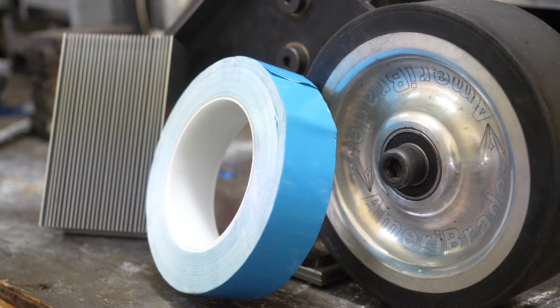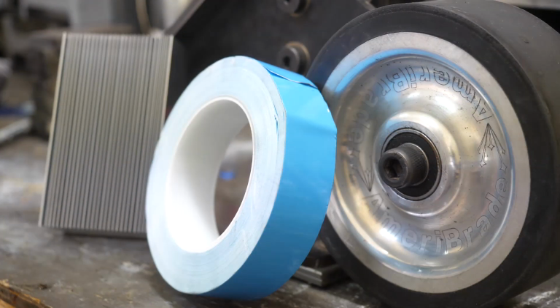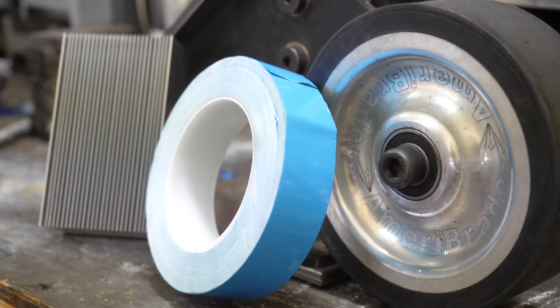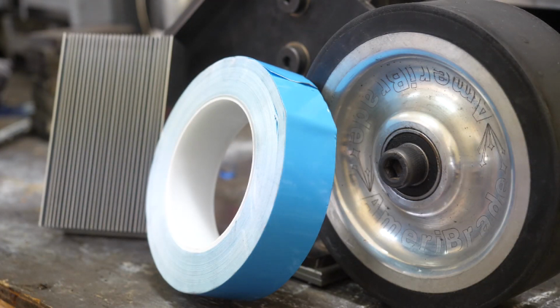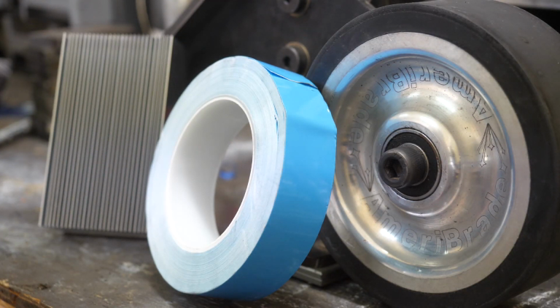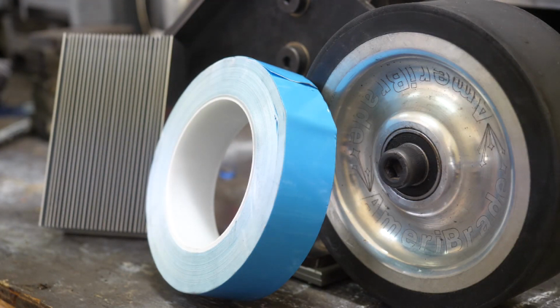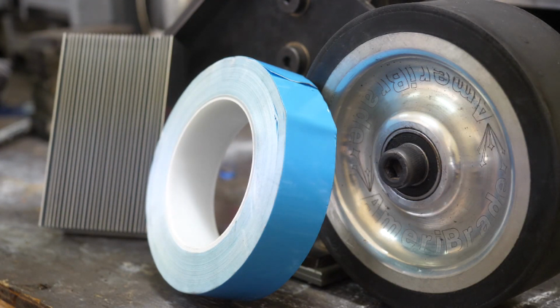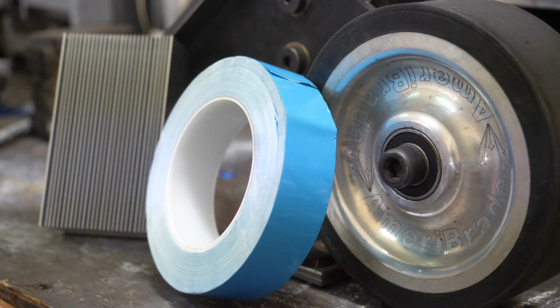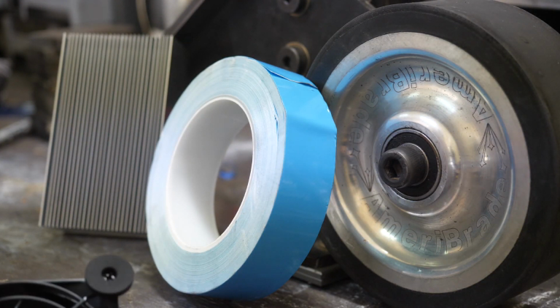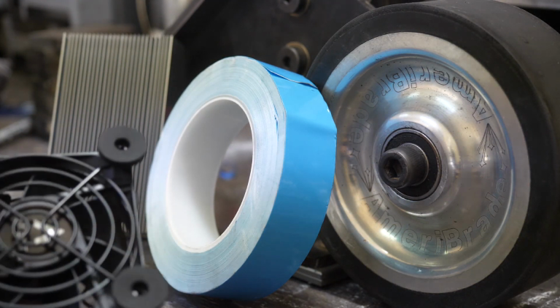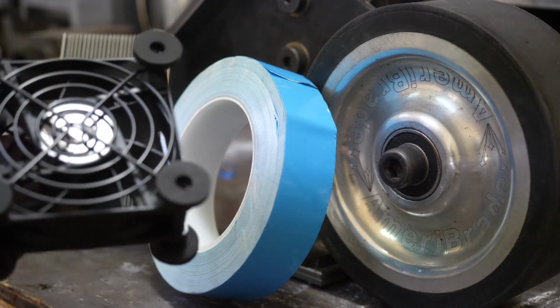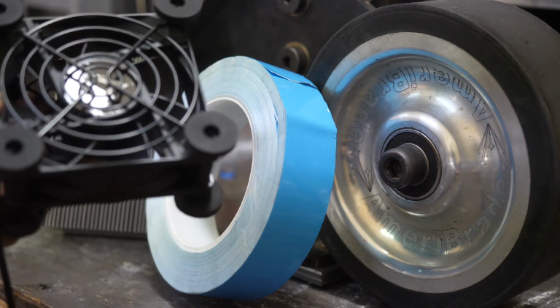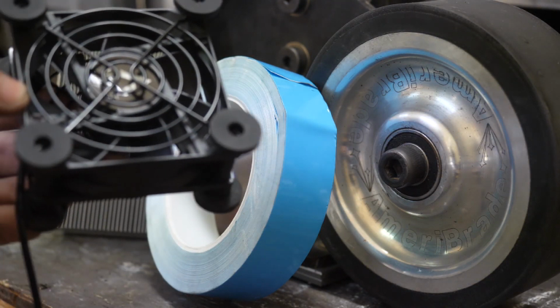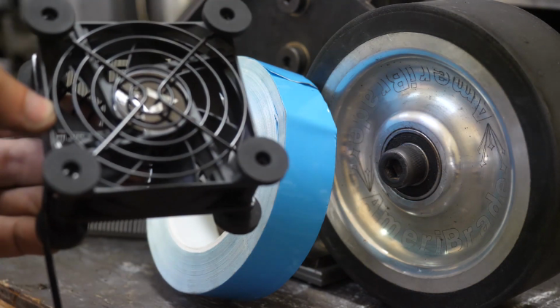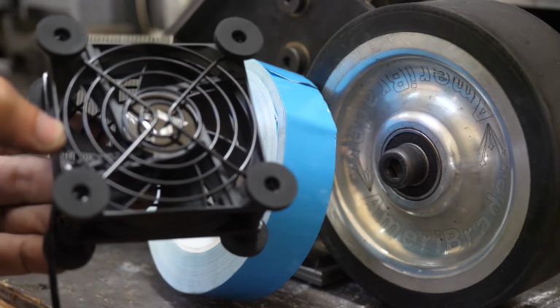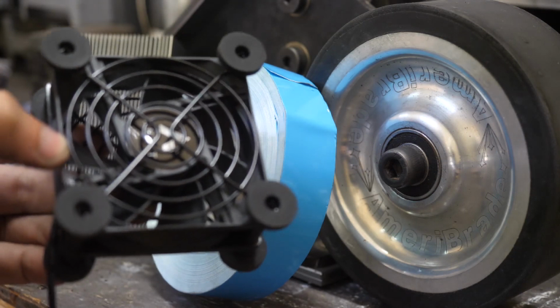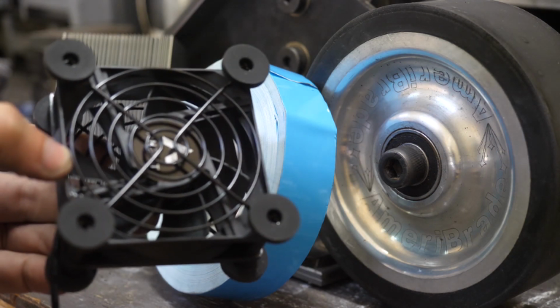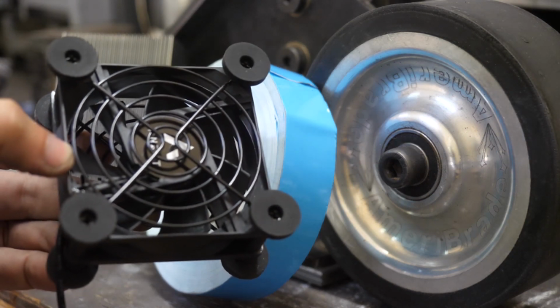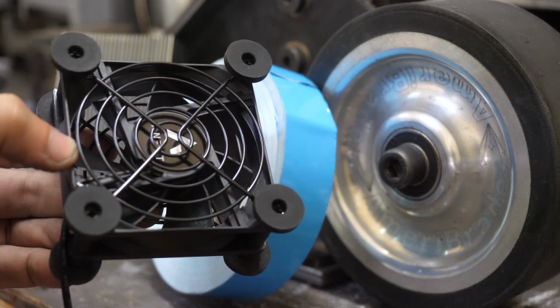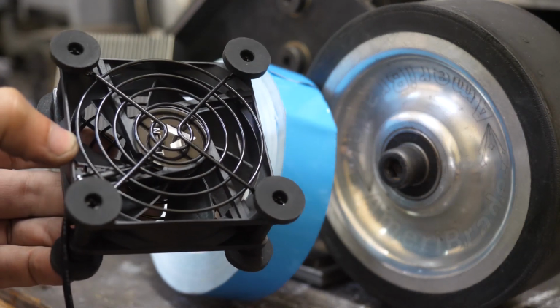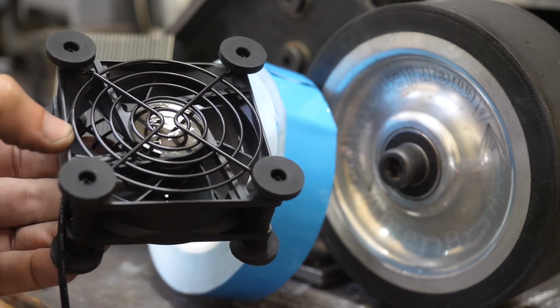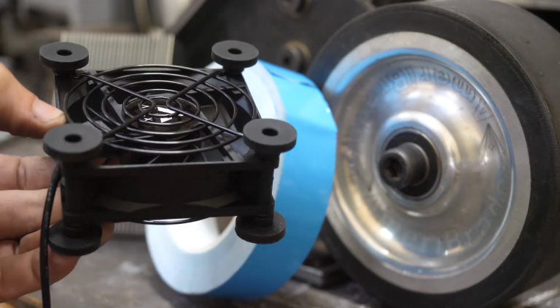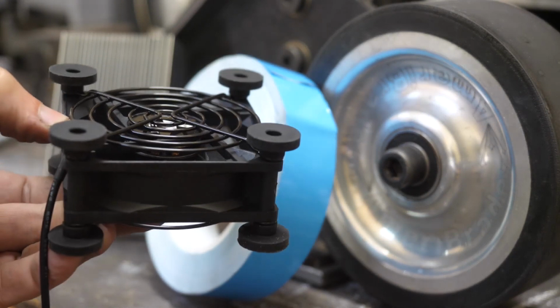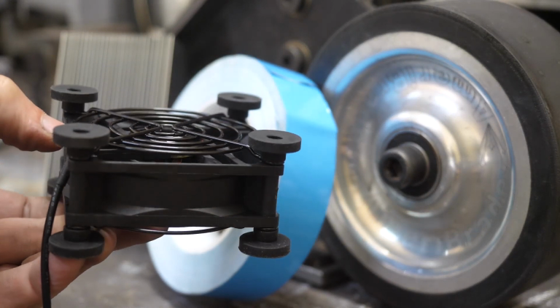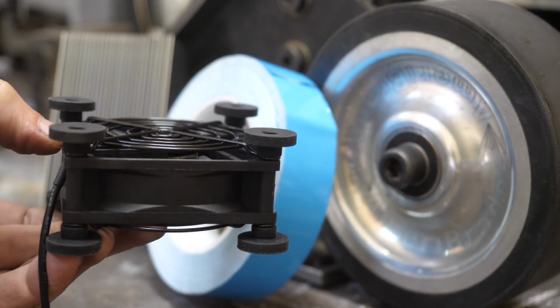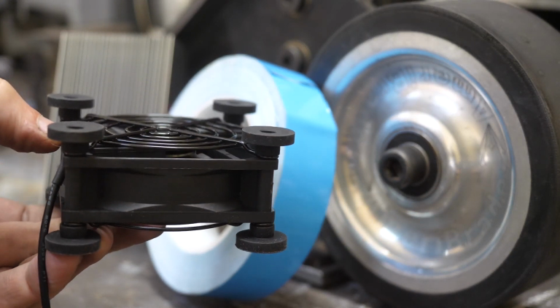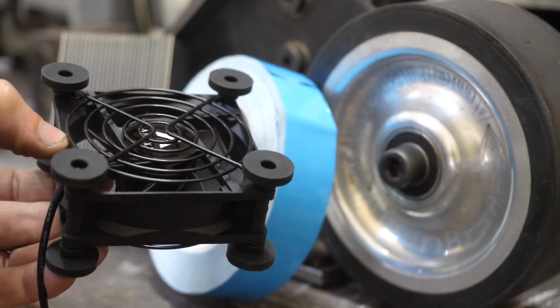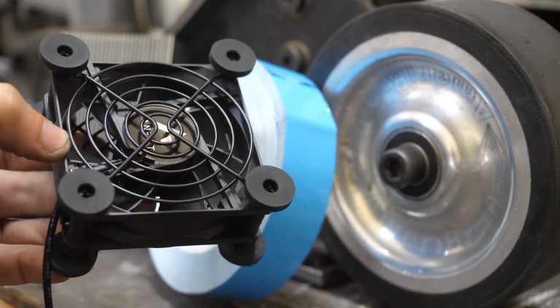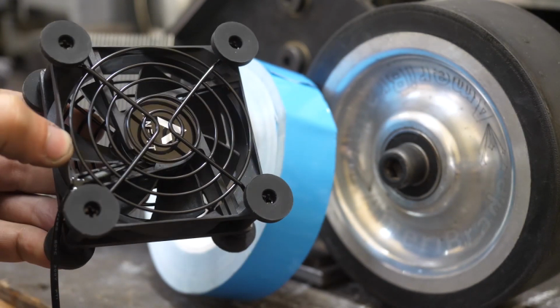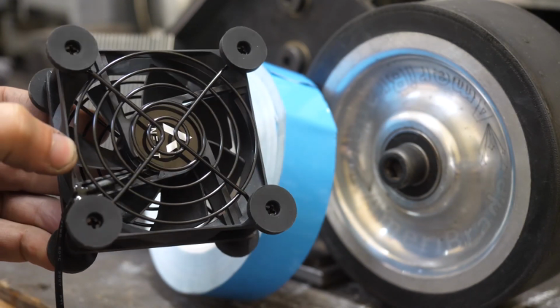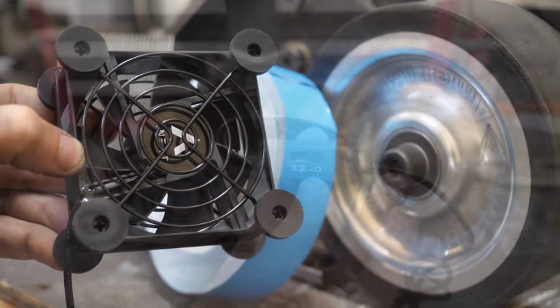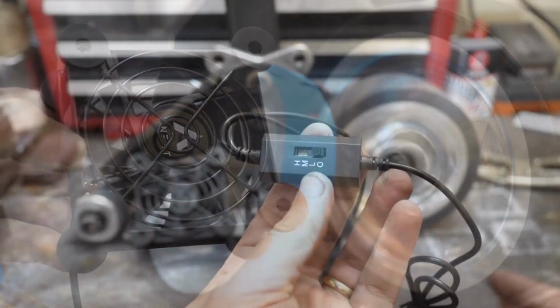I got this blue thermal tape and two of these computer fans to round out our efforts. And don't laugh — we'll adjust our plan in a minute.